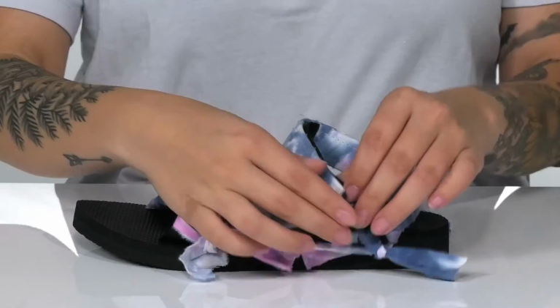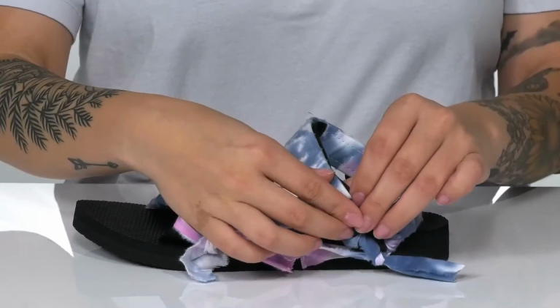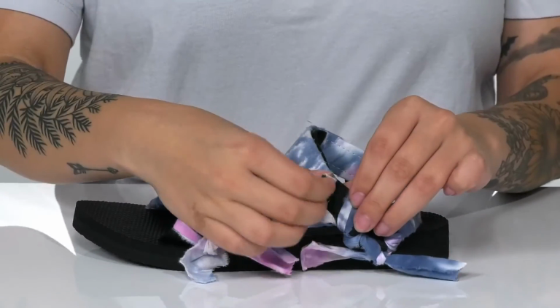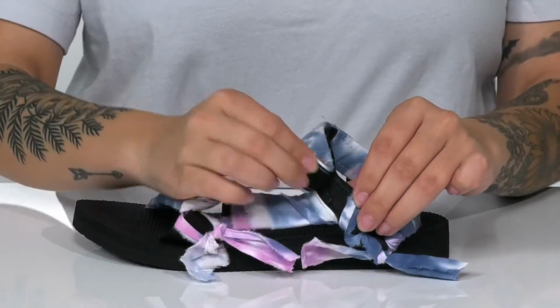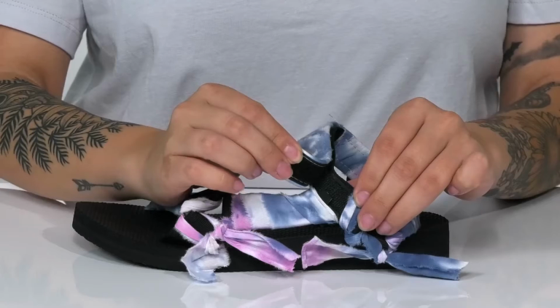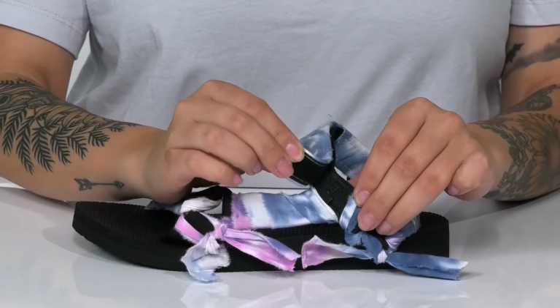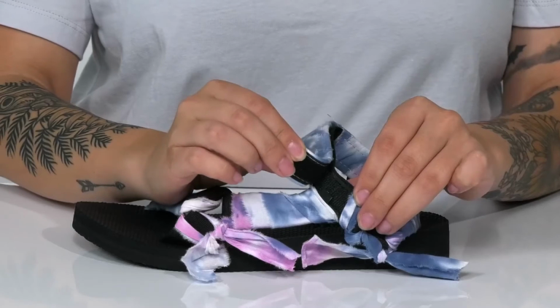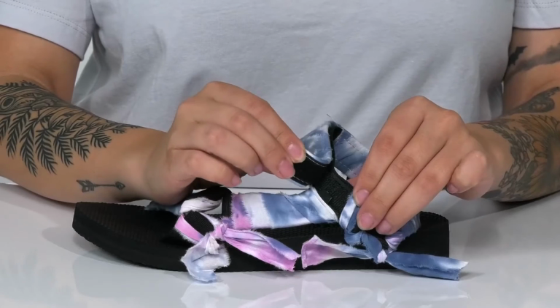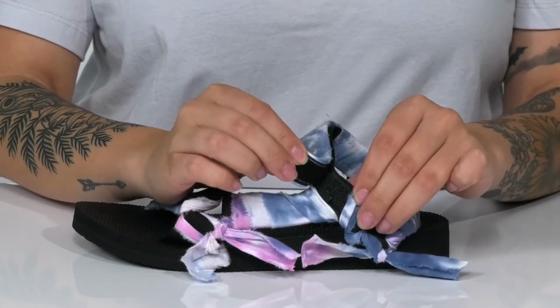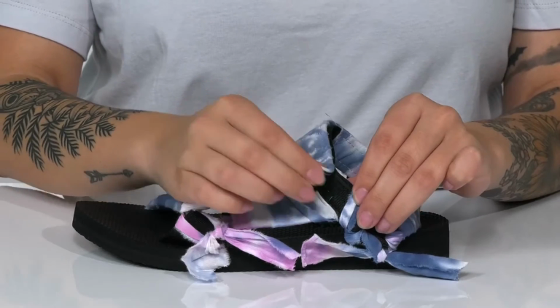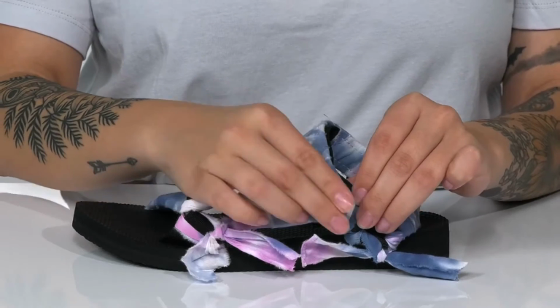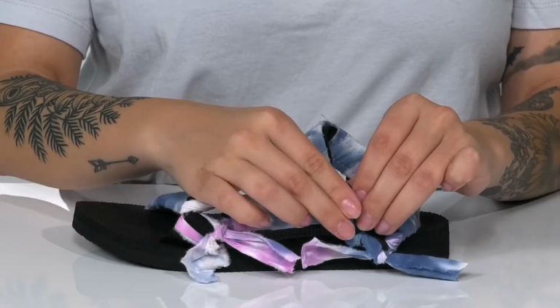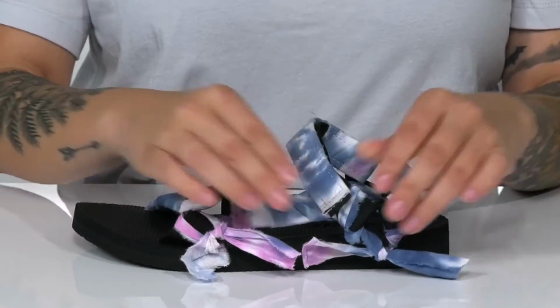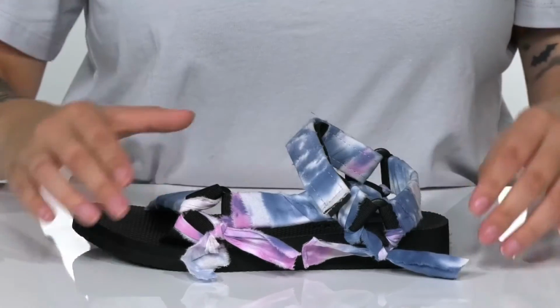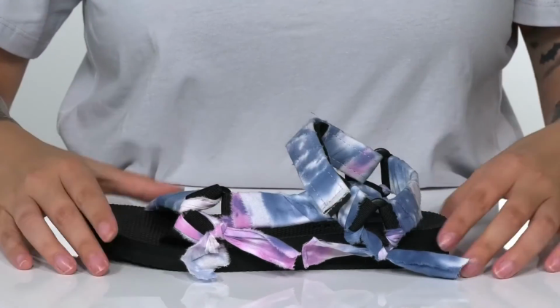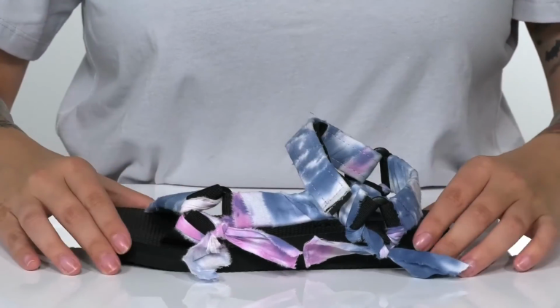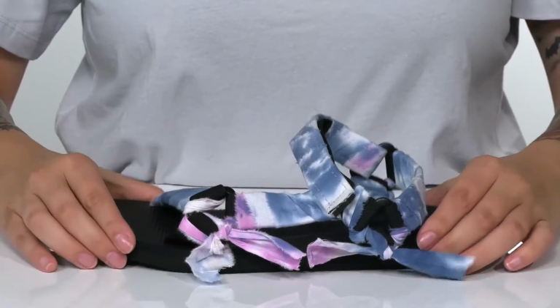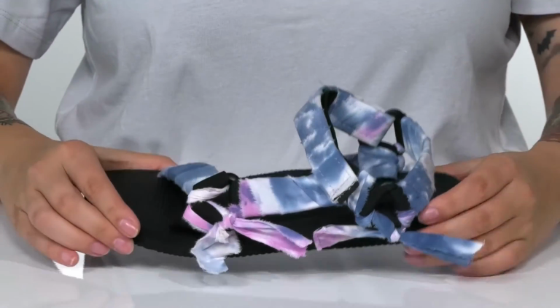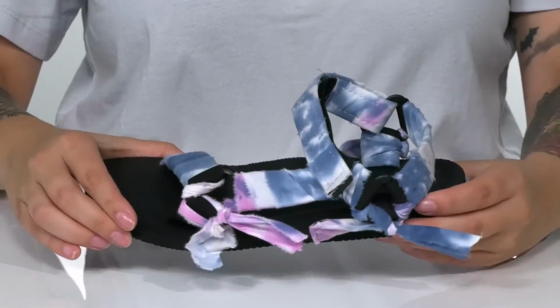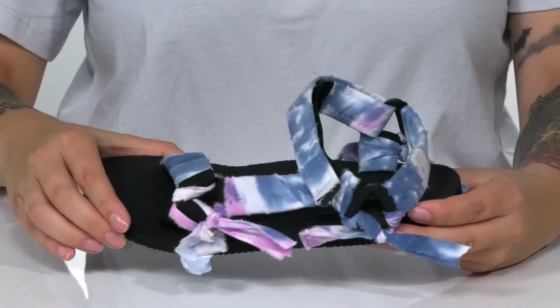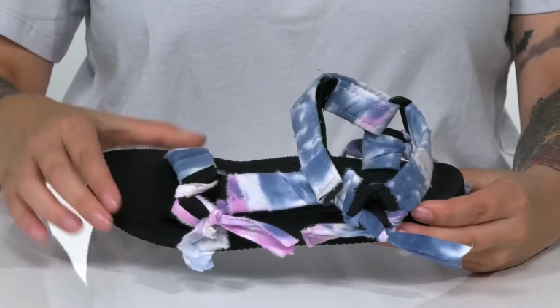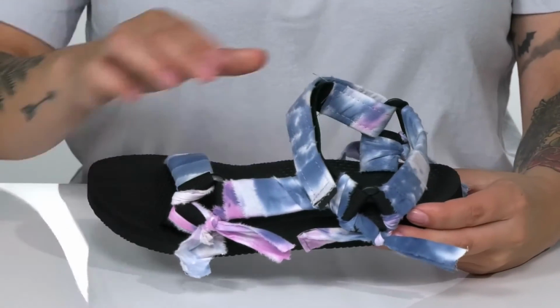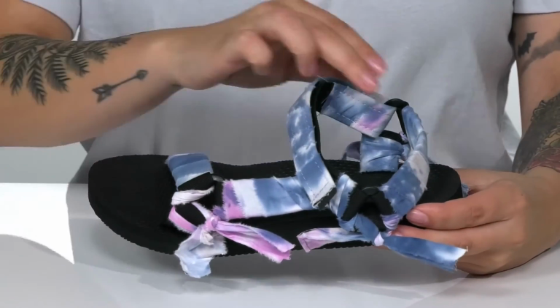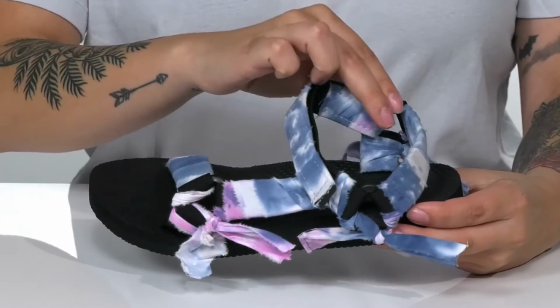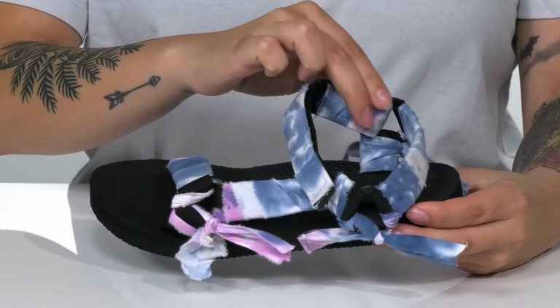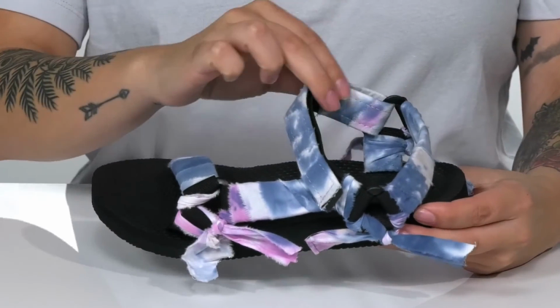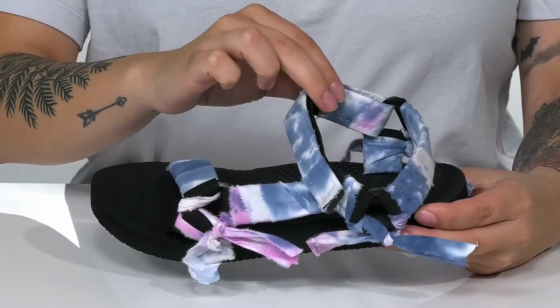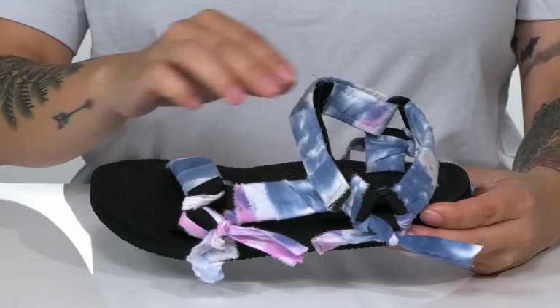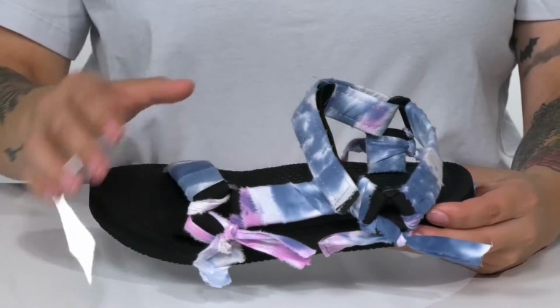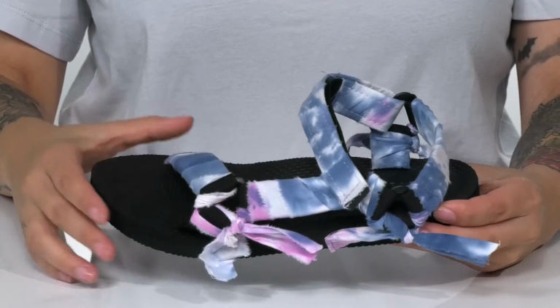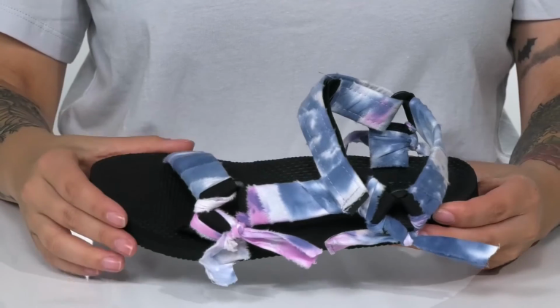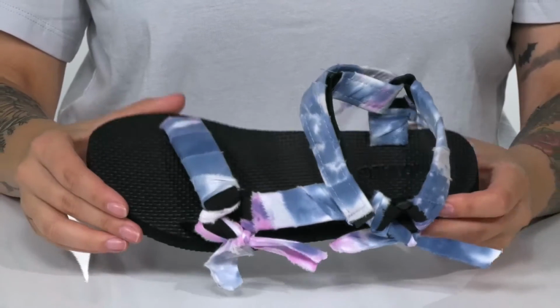At the ankle, there is an adjustable hook and loop strap allowing you to customize your fit. Inside is a textile inner lining.